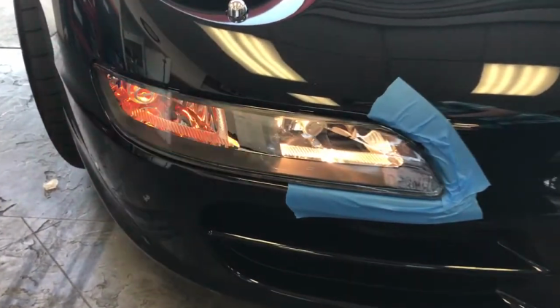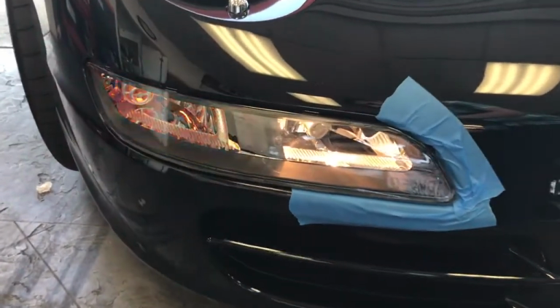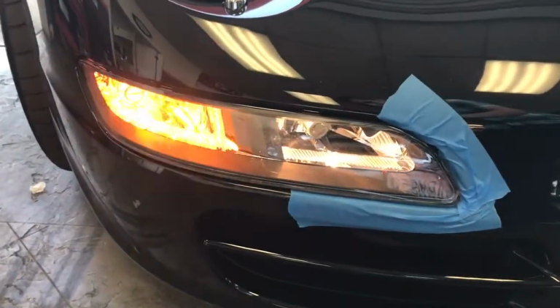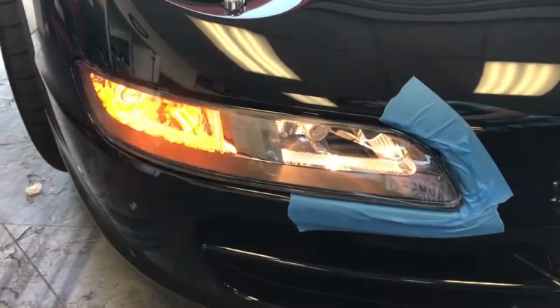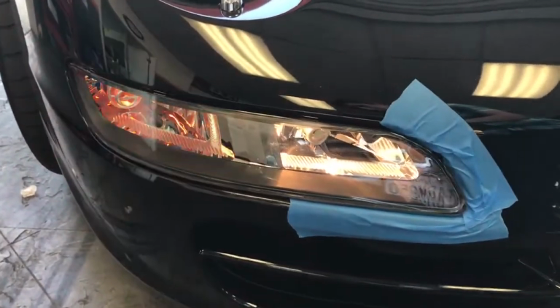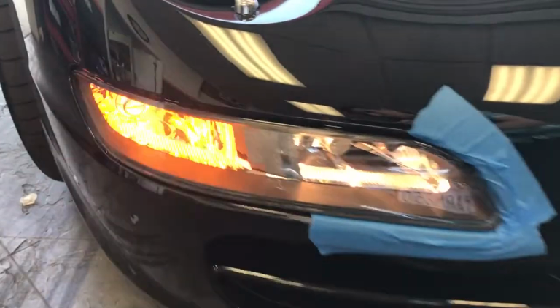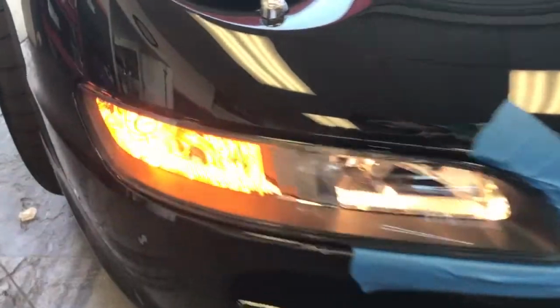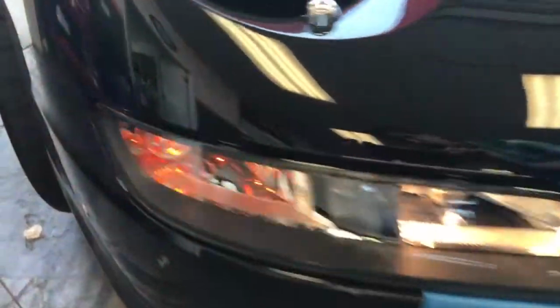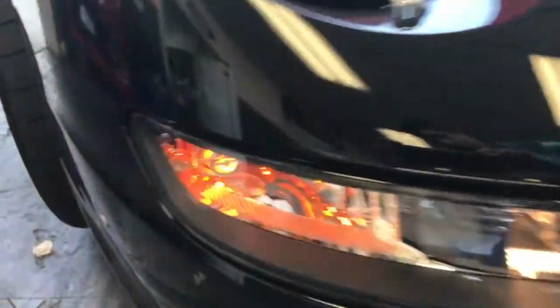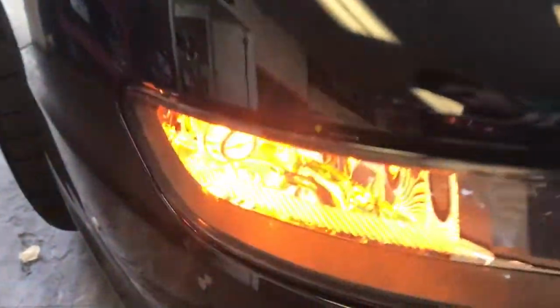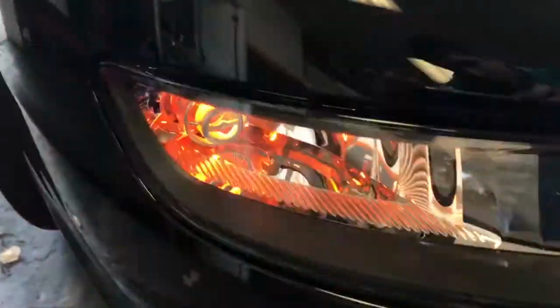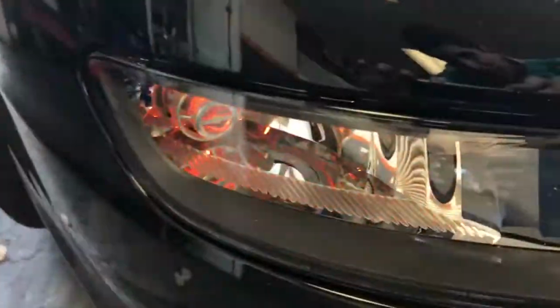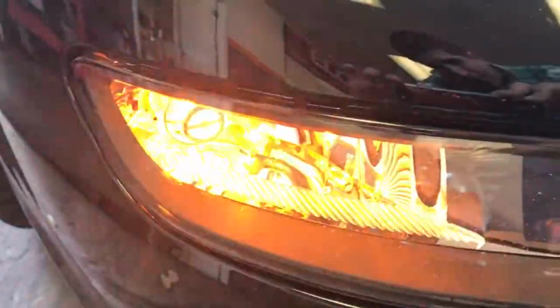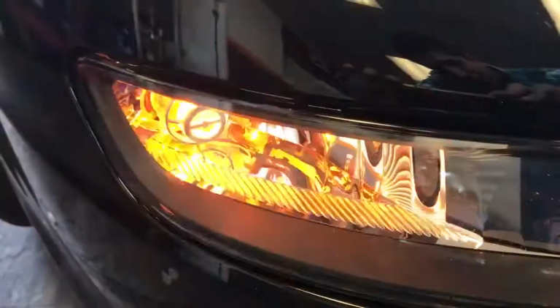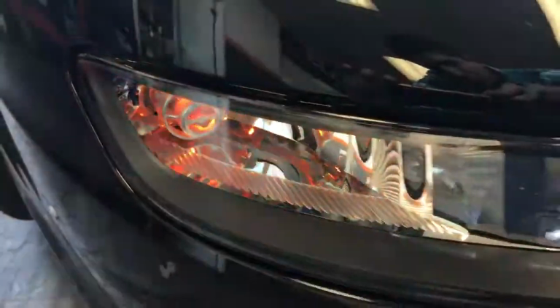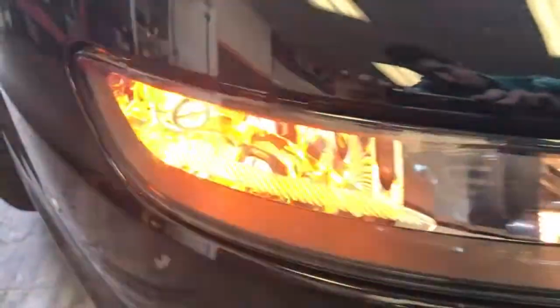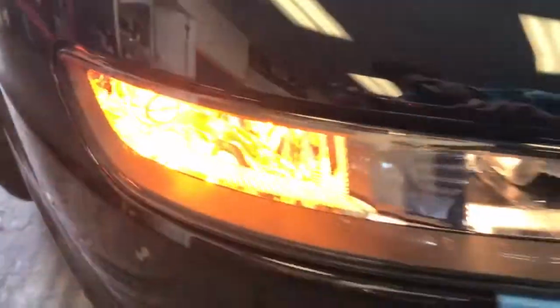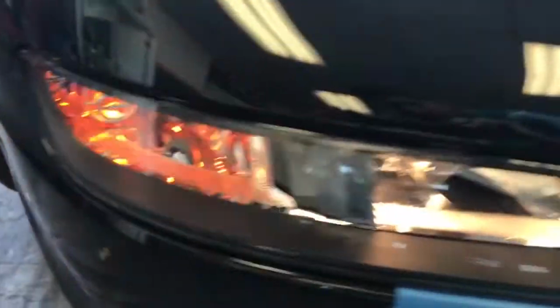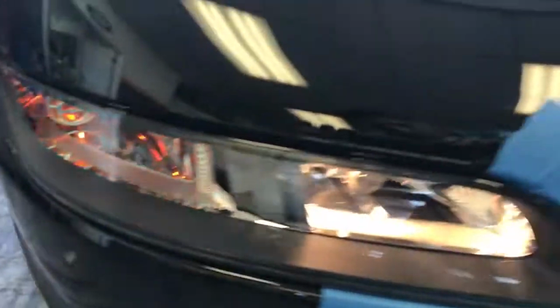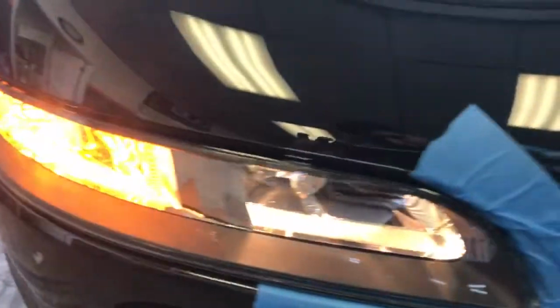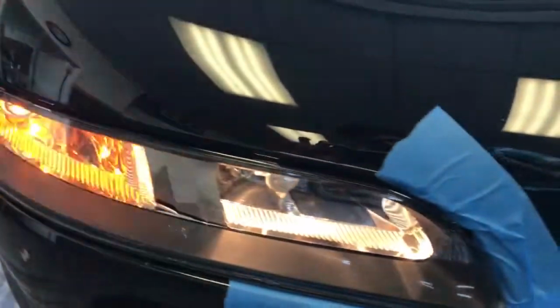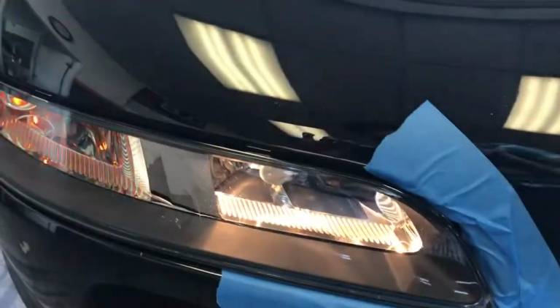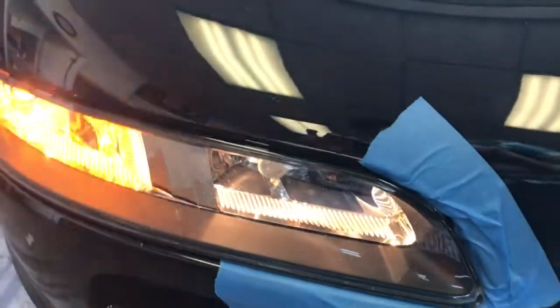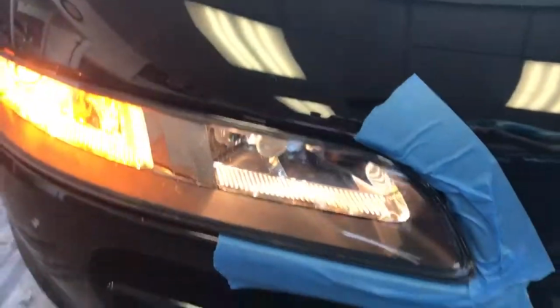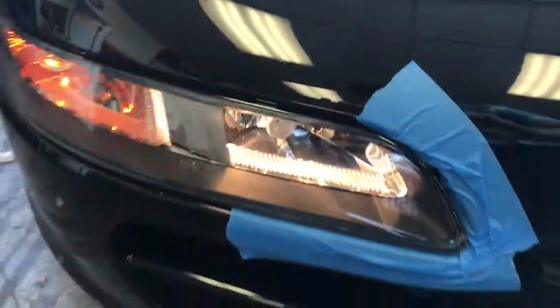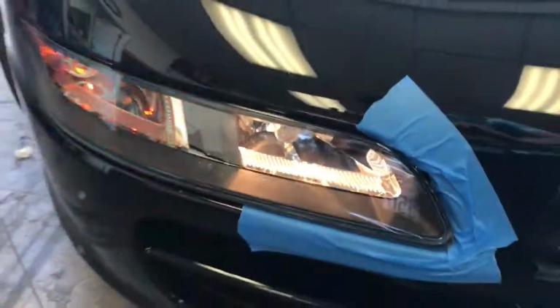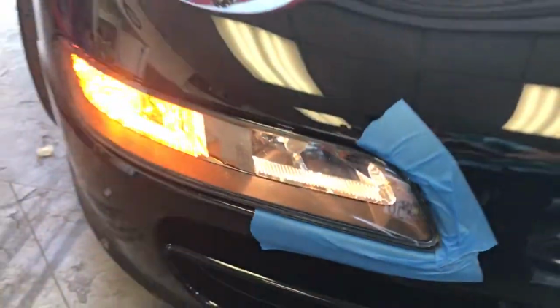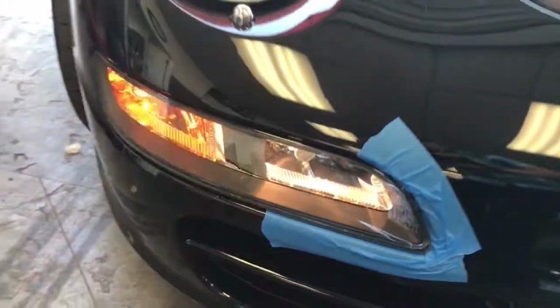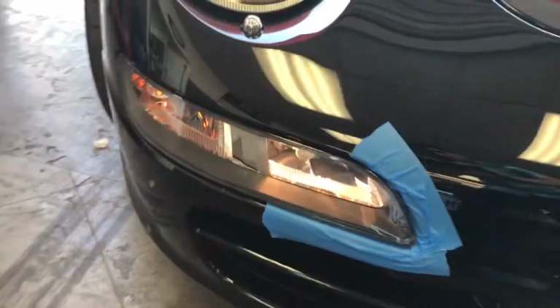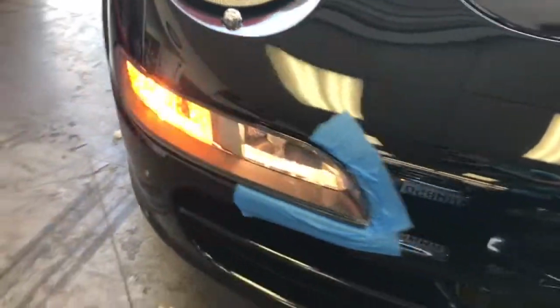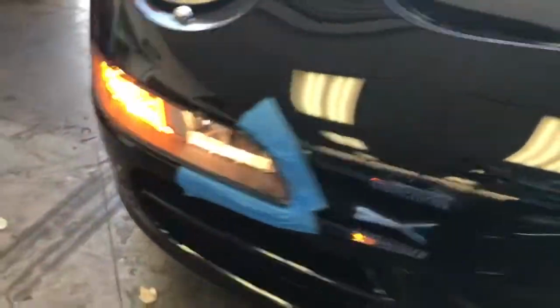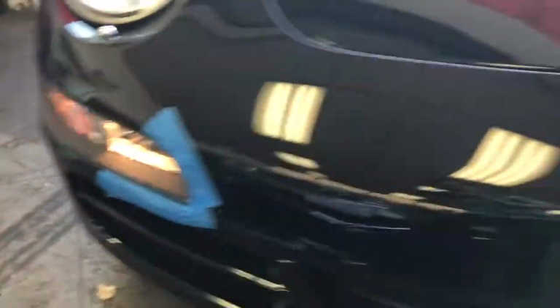So this is your original, which has the halogen bulb for parking light, fog, and turn signal.